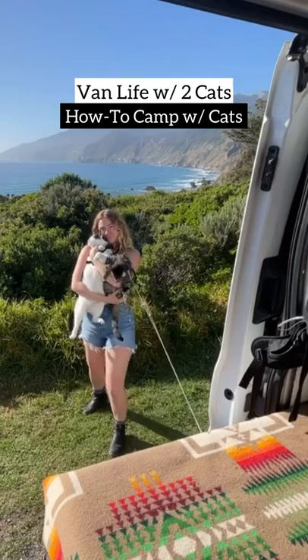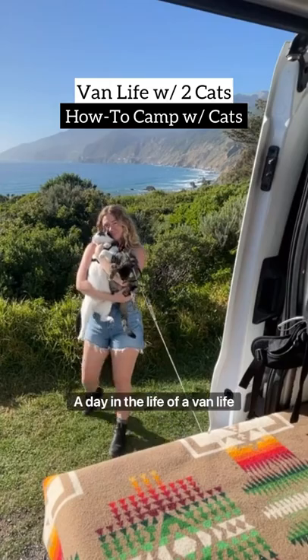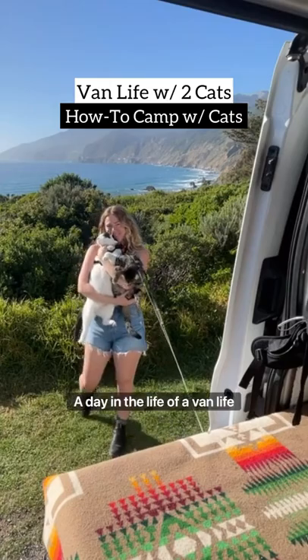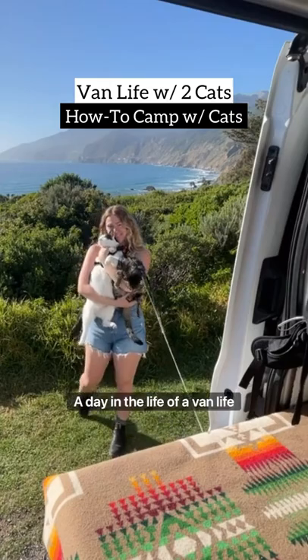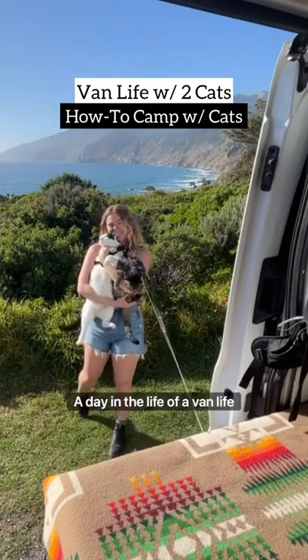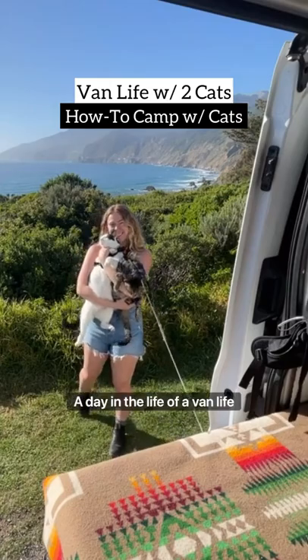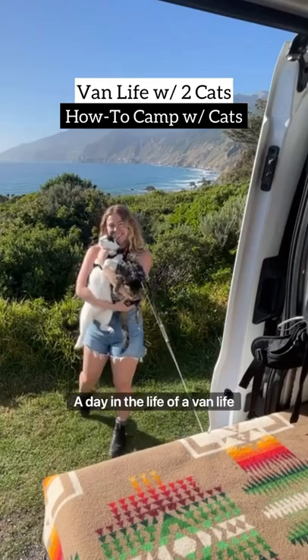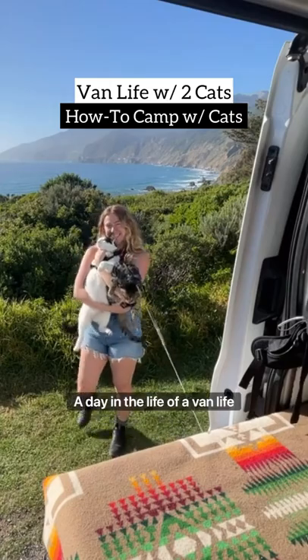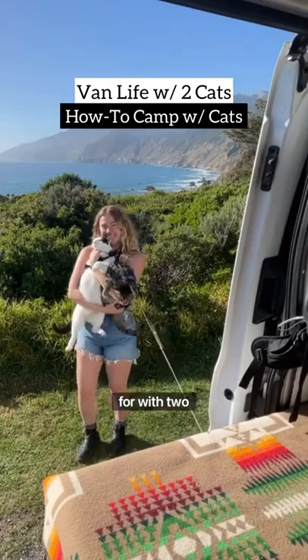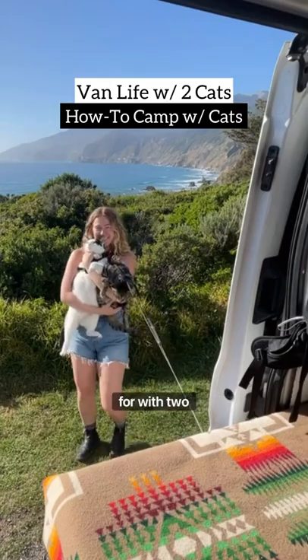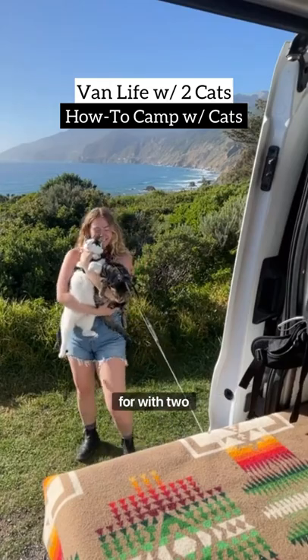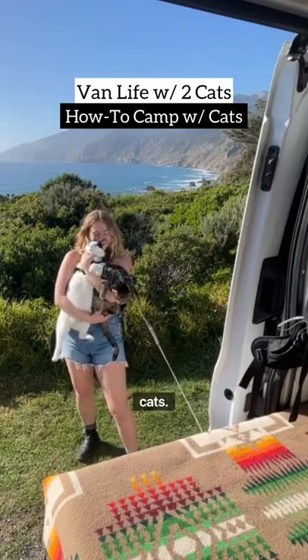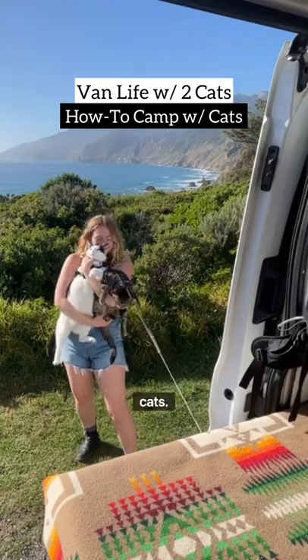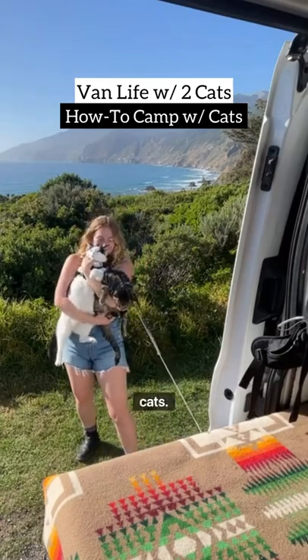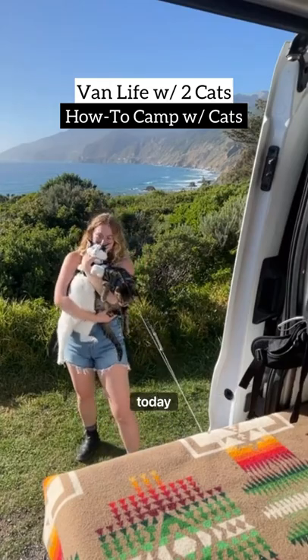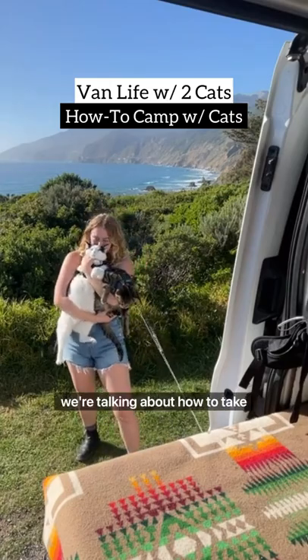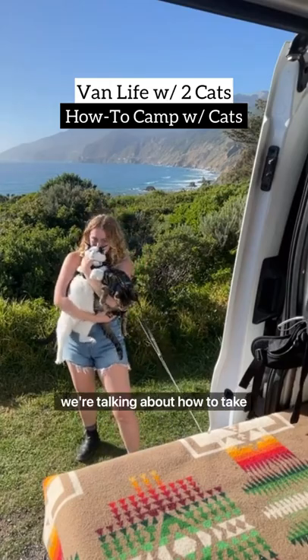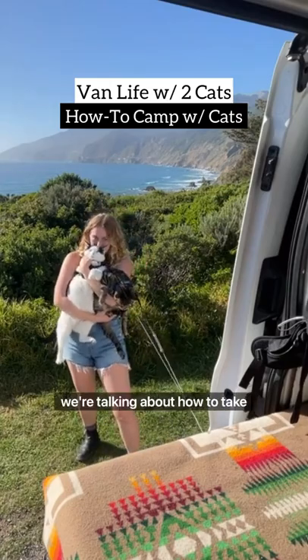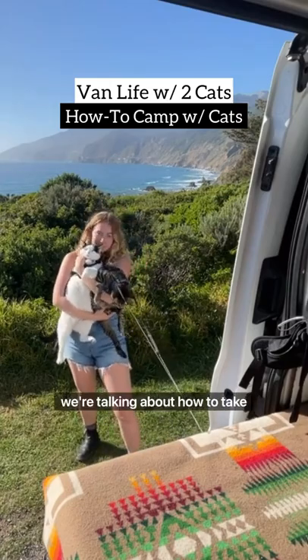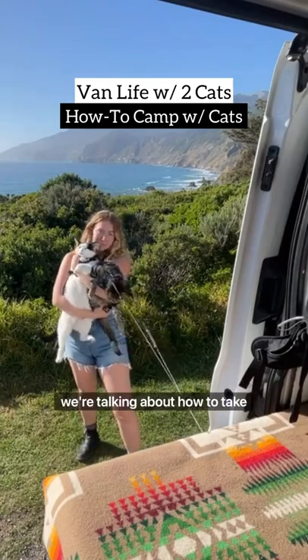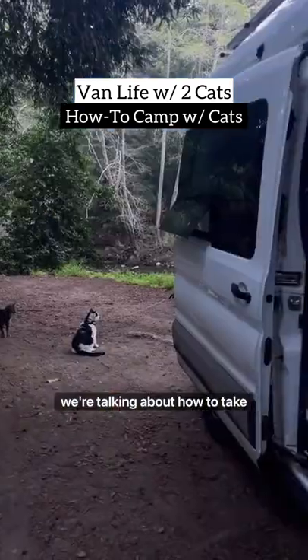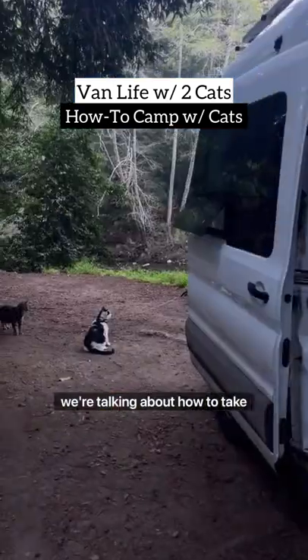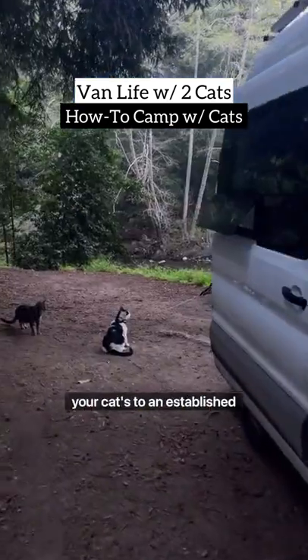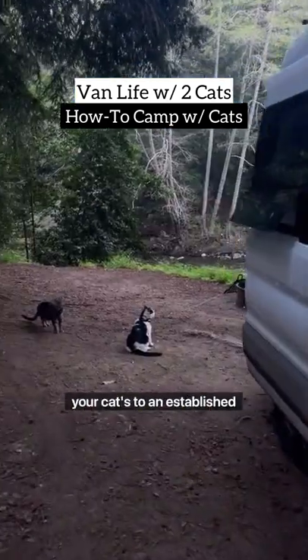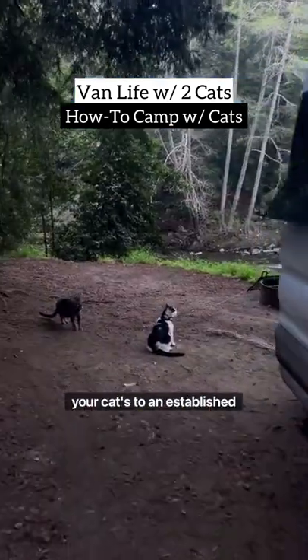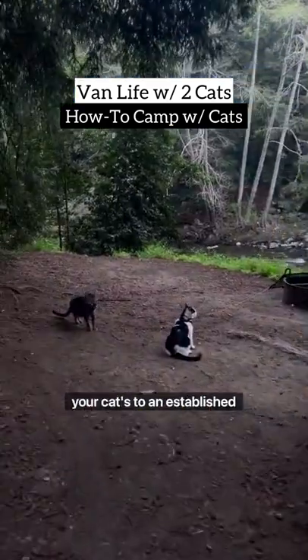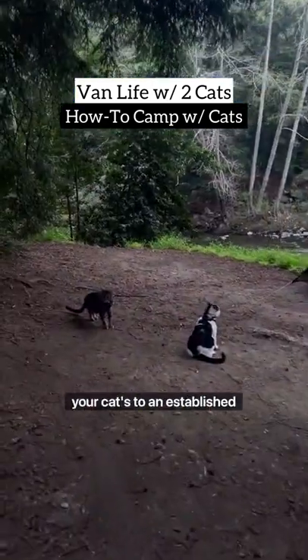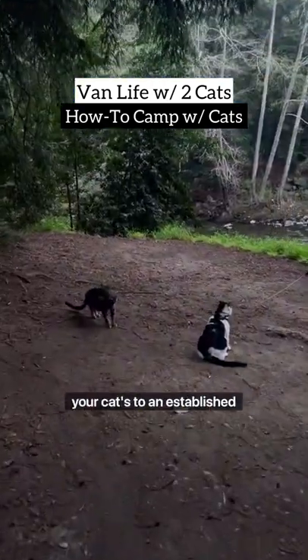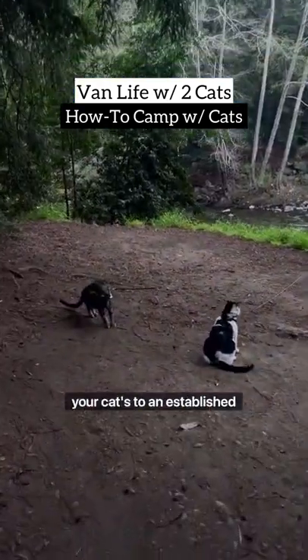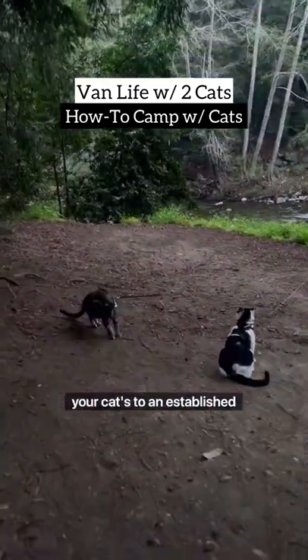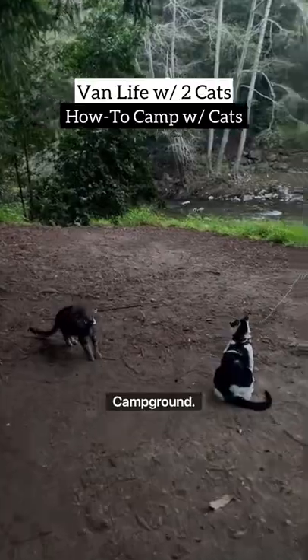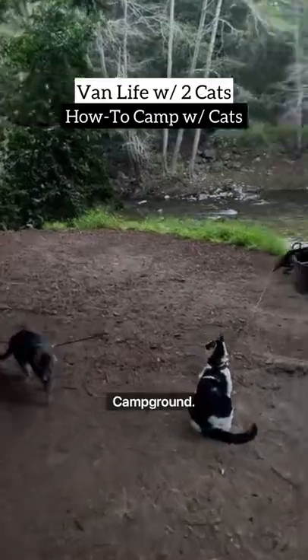A day in the life of a van lifer with two cats, and today we're talking about how to take your cats to an established campground.